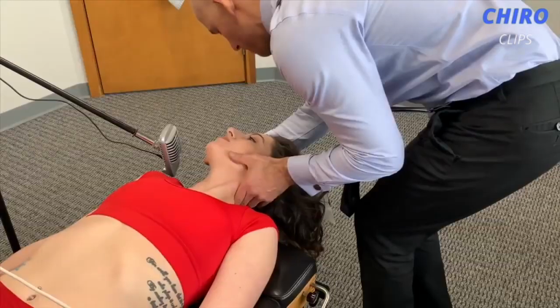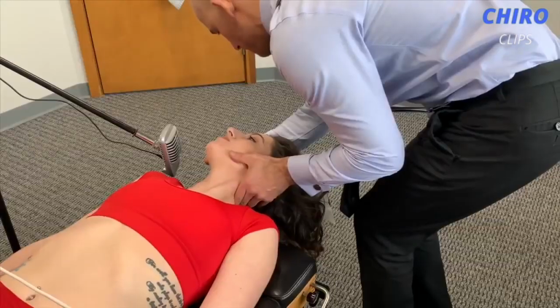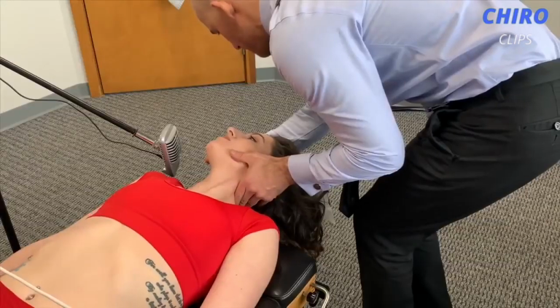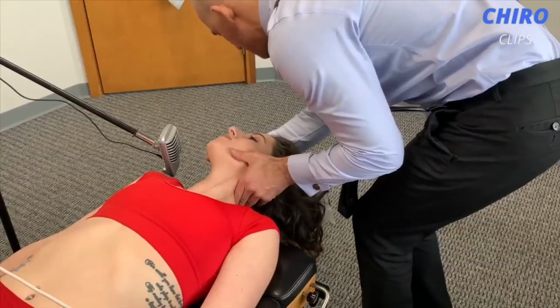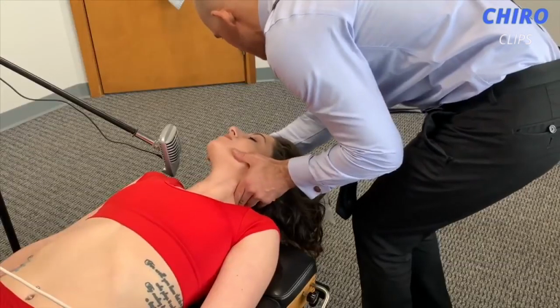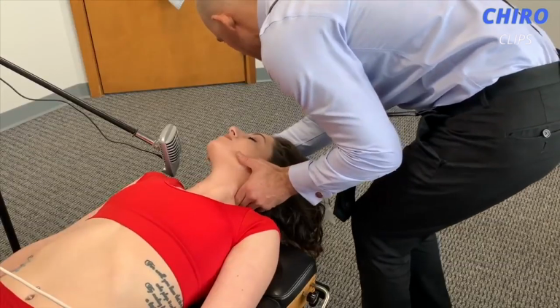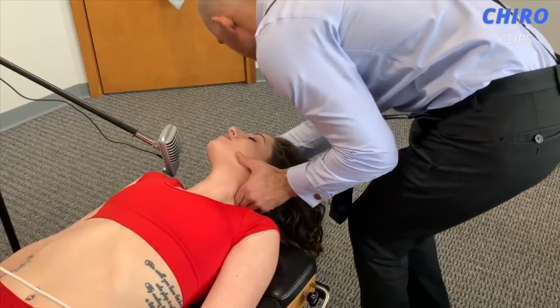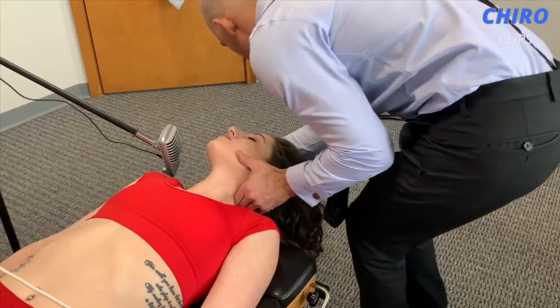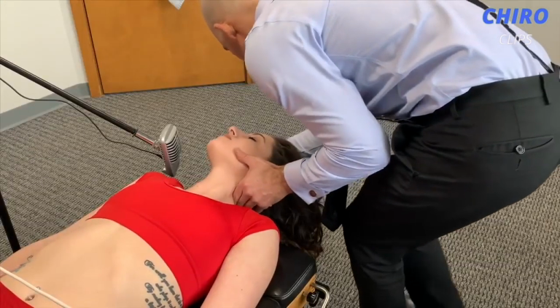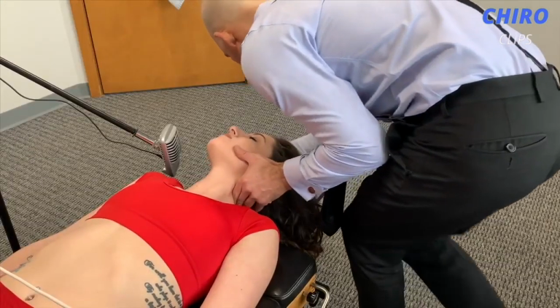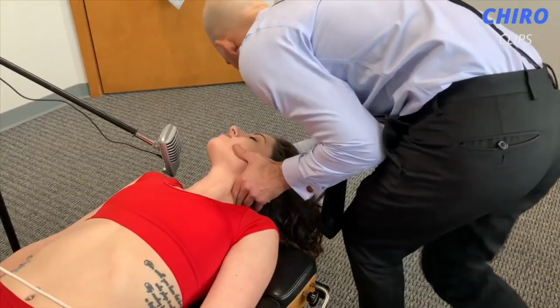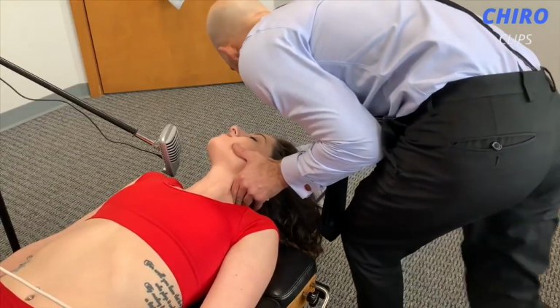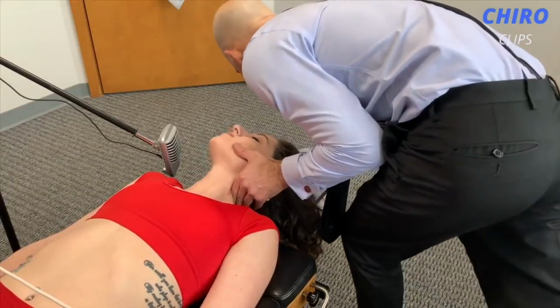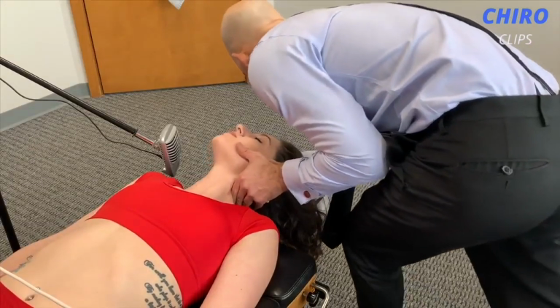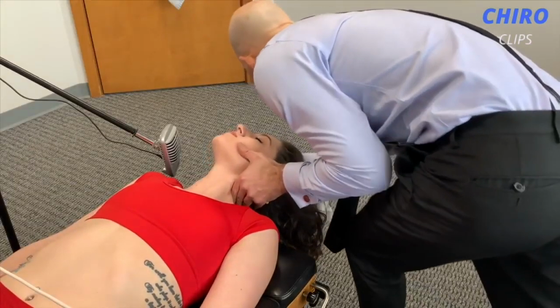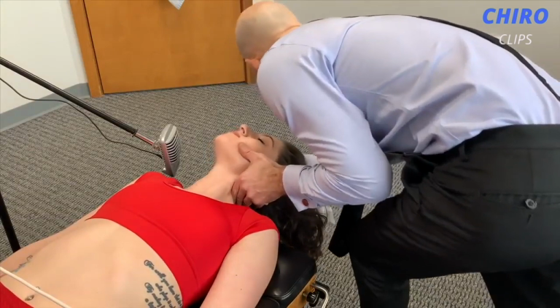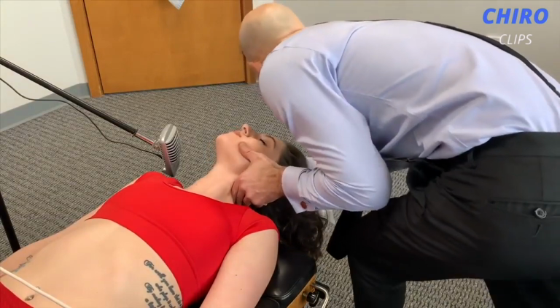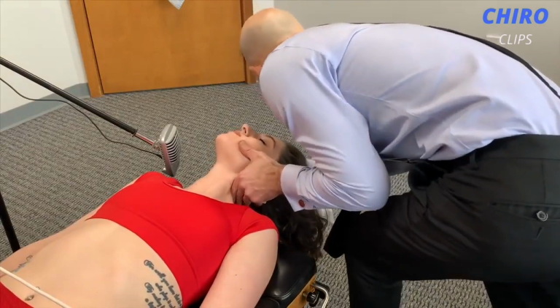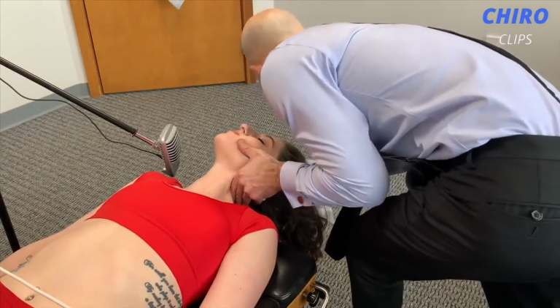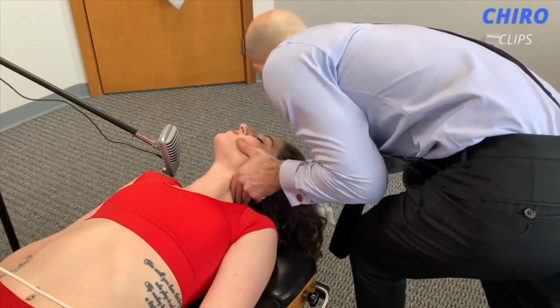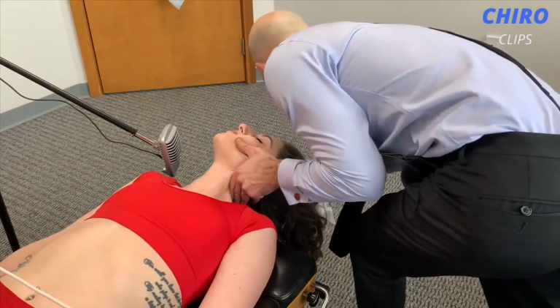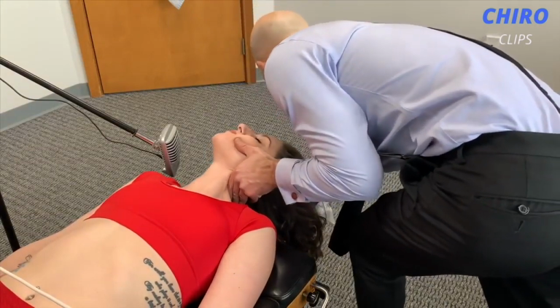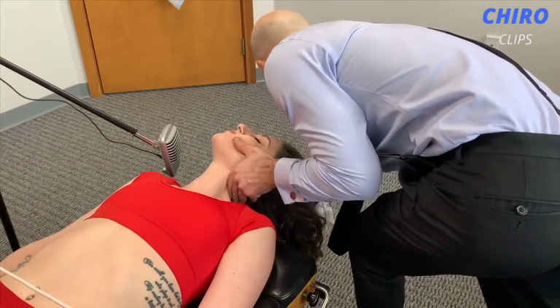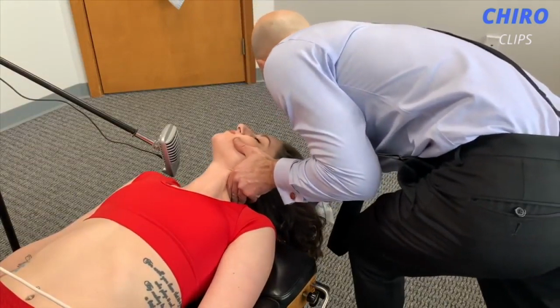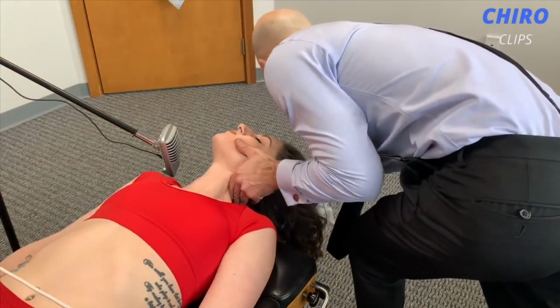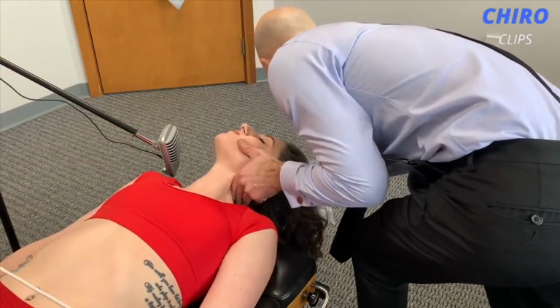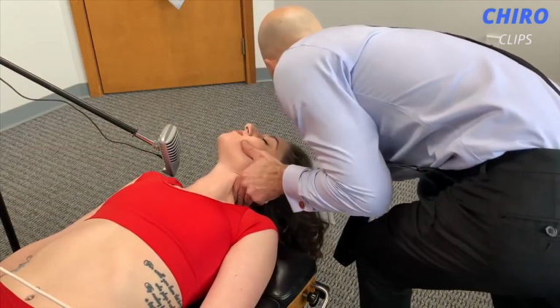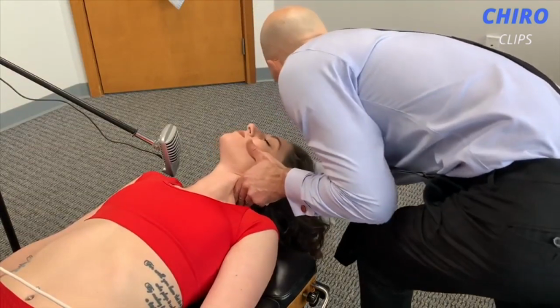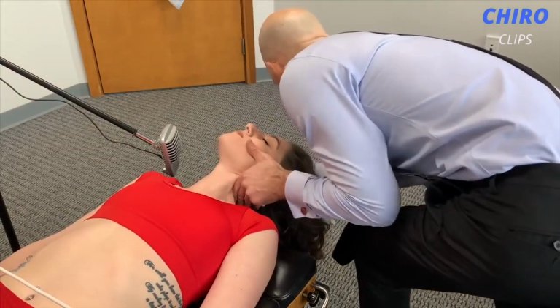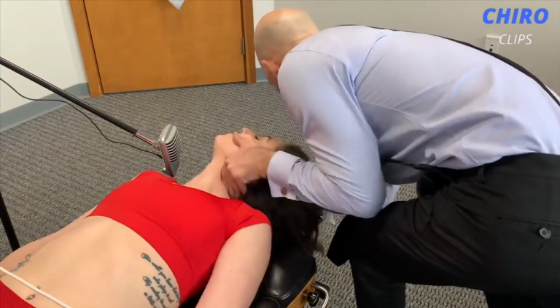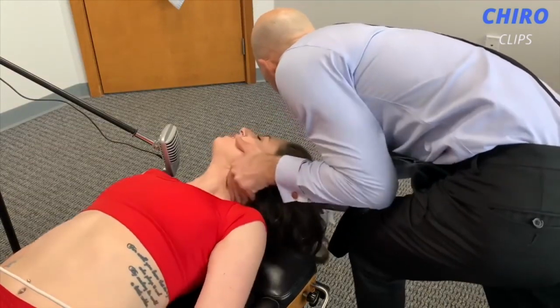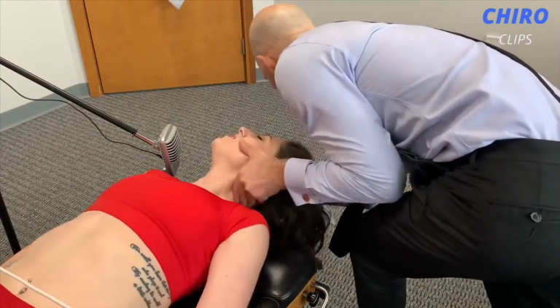Close your eyes — you don't need to look at anything right now. Take out the visual stimulation.